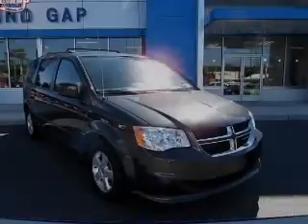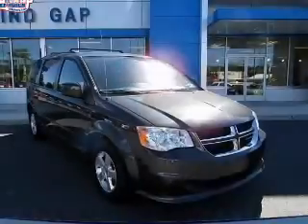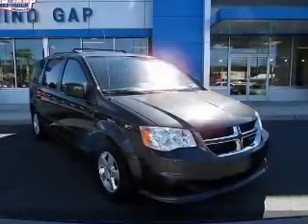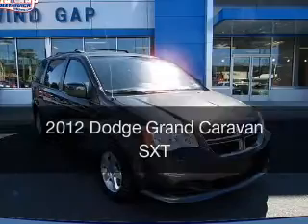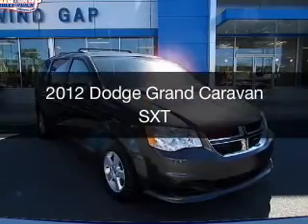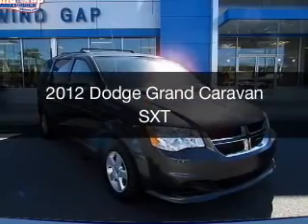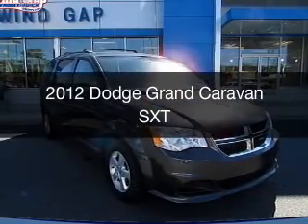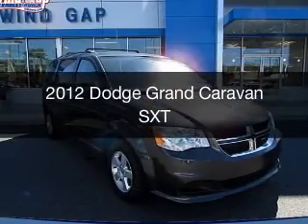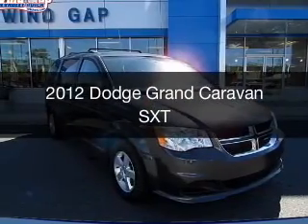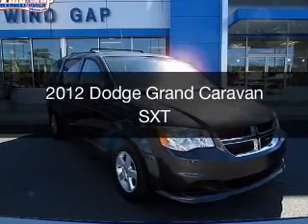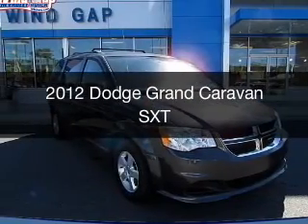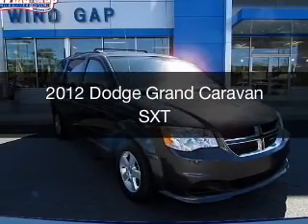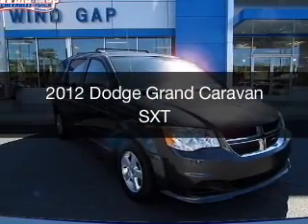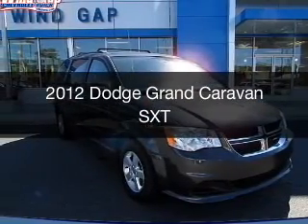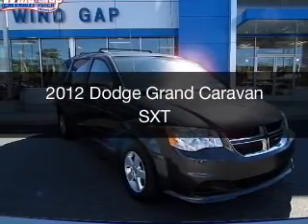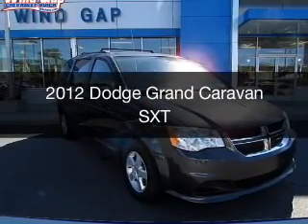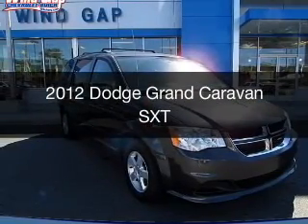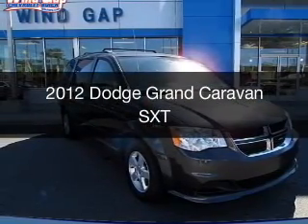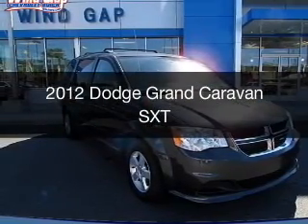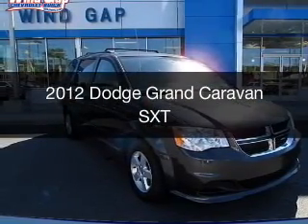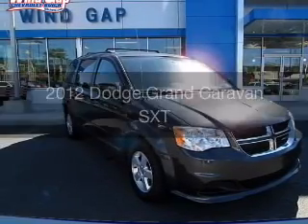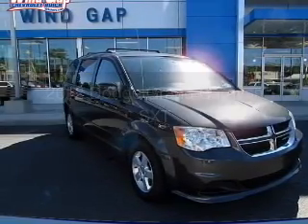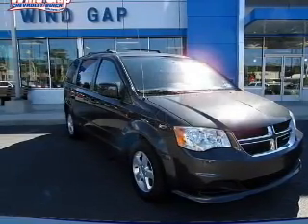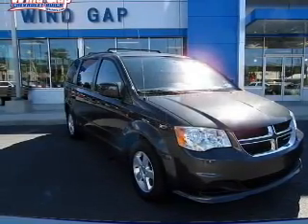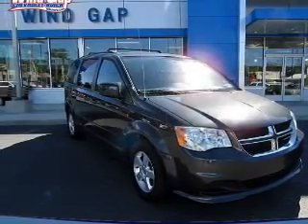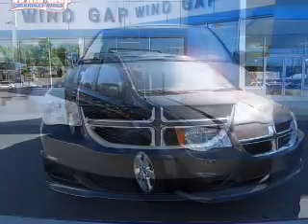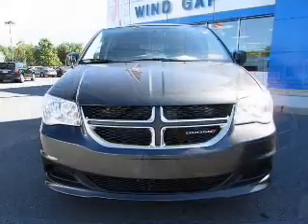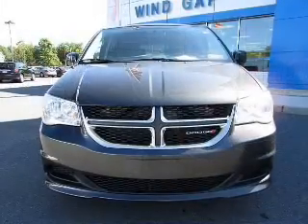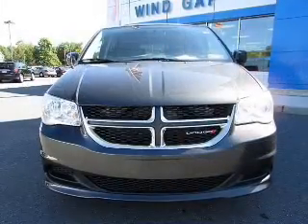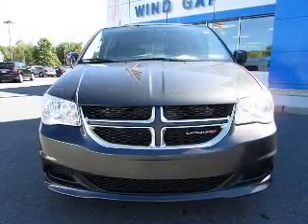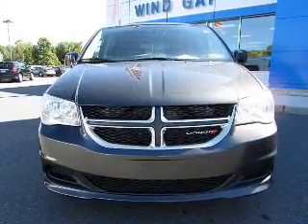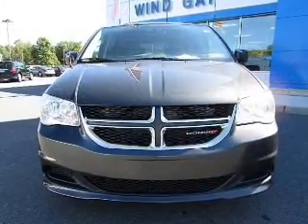This is a used 2012 Dodge Grand Caravan. Grab life by the horns.